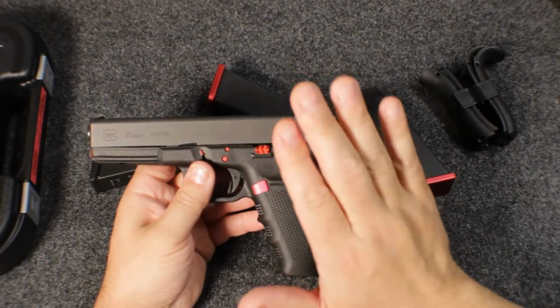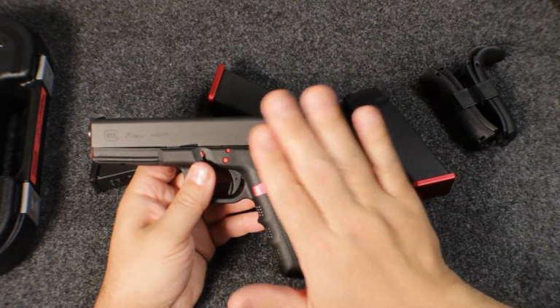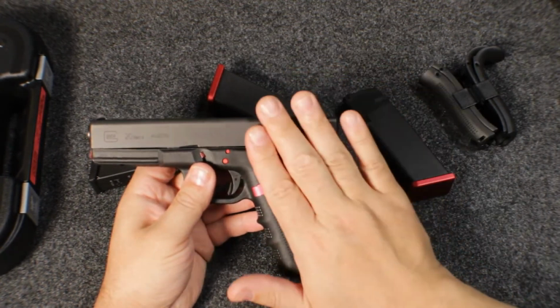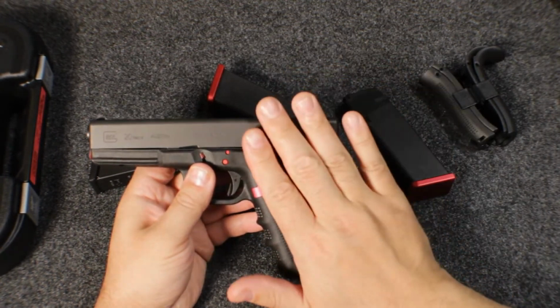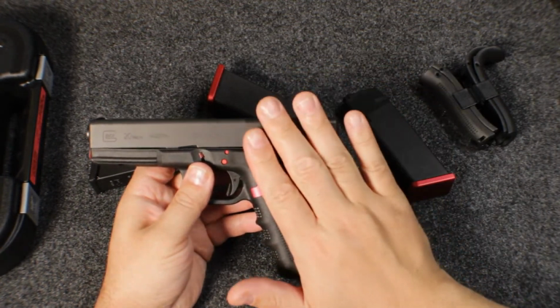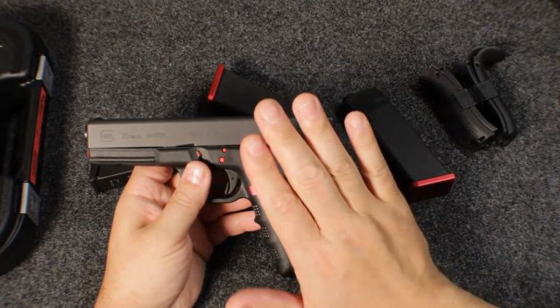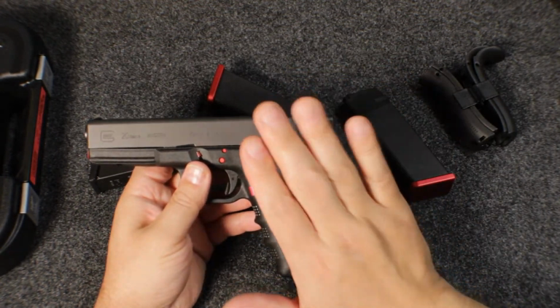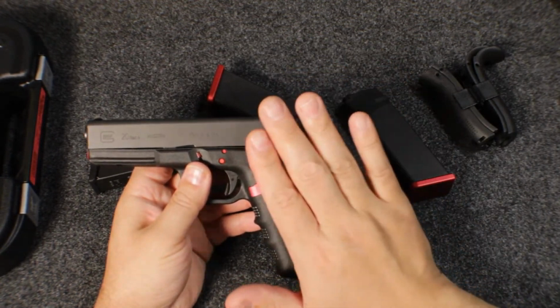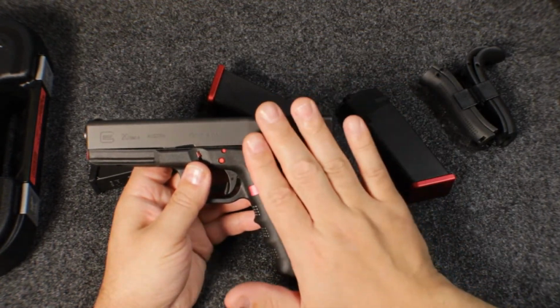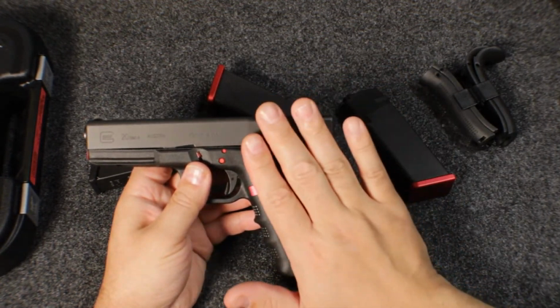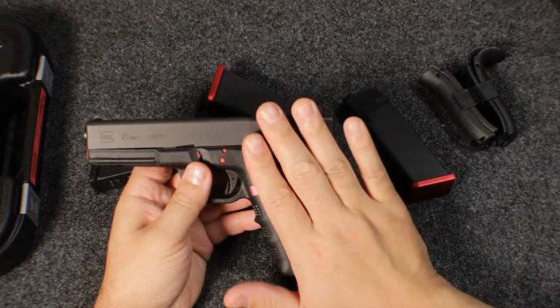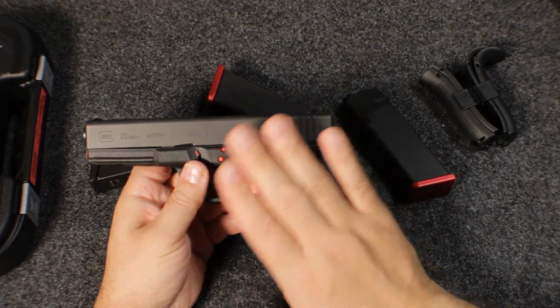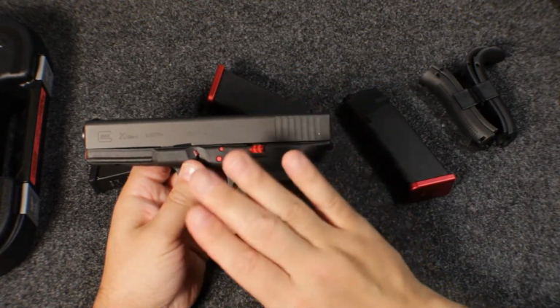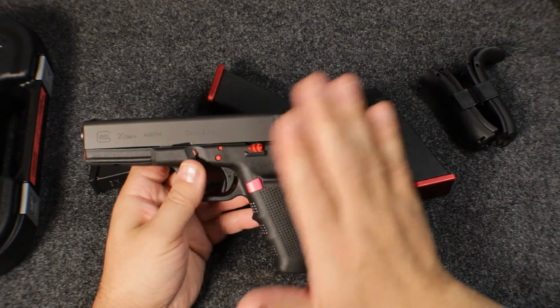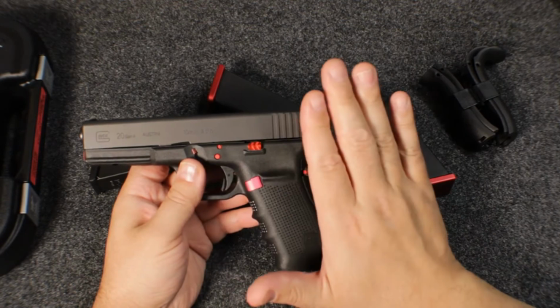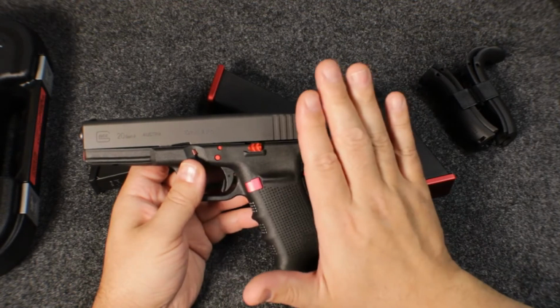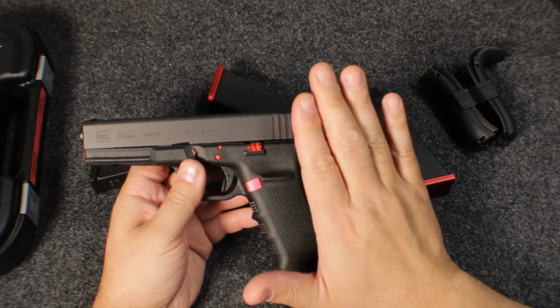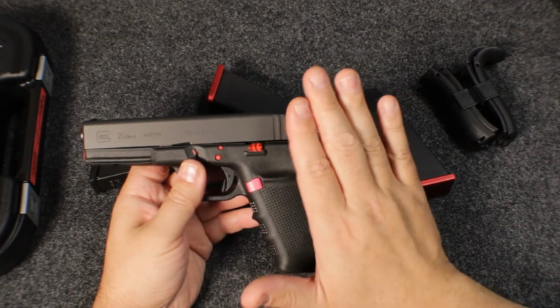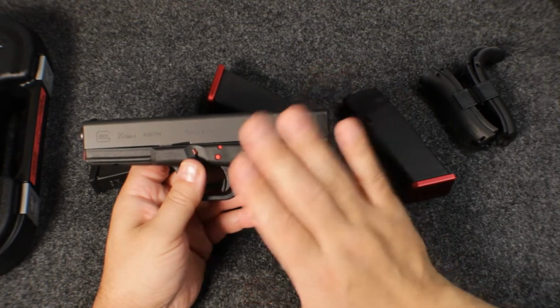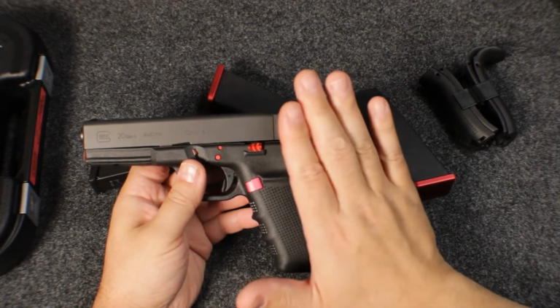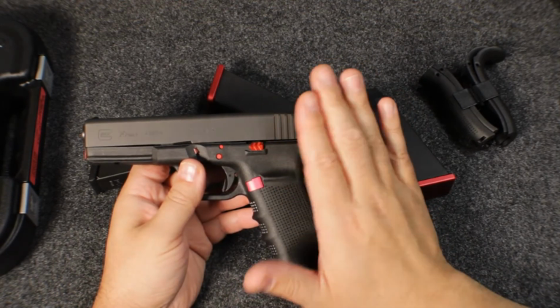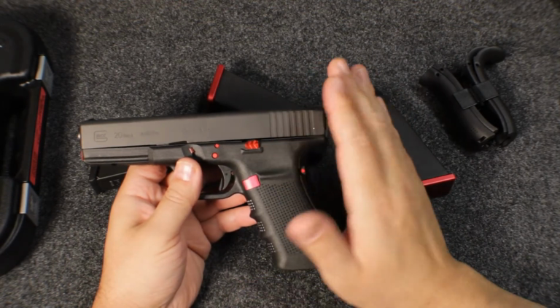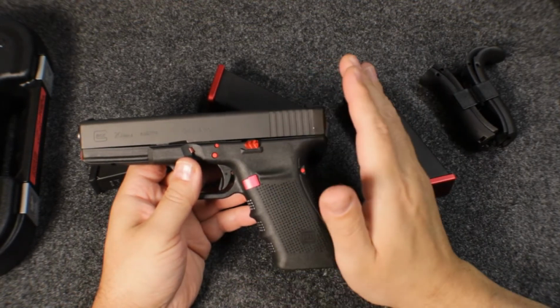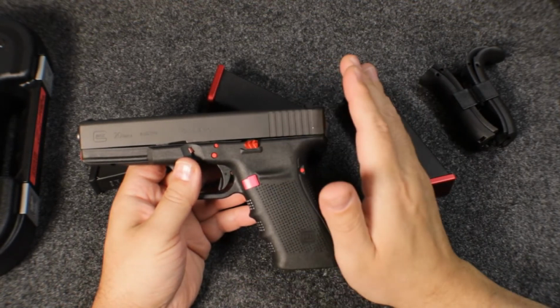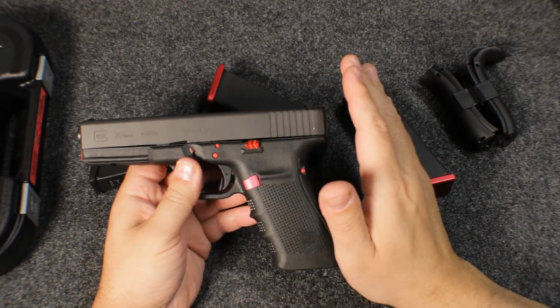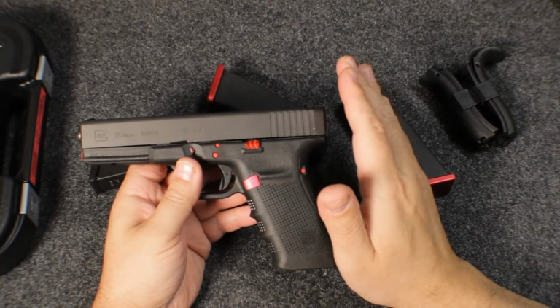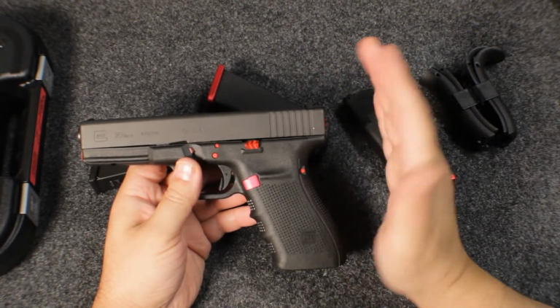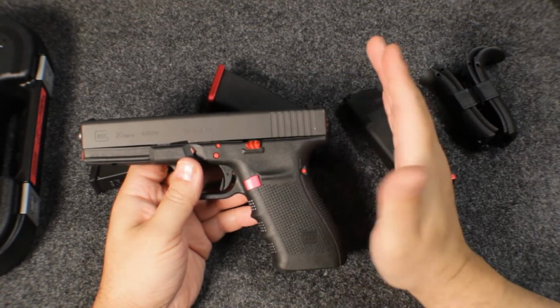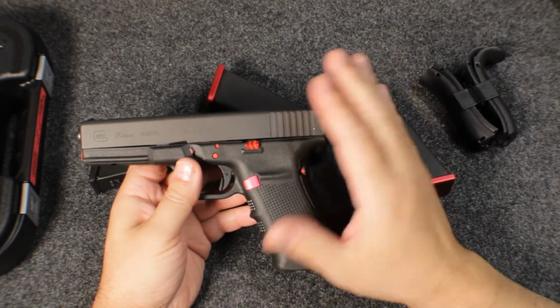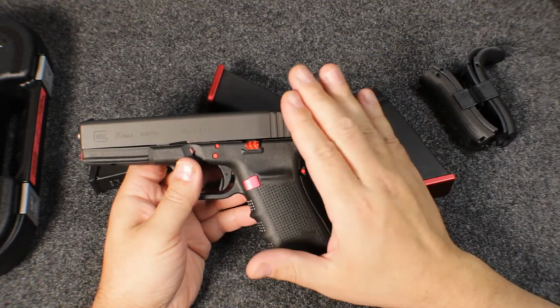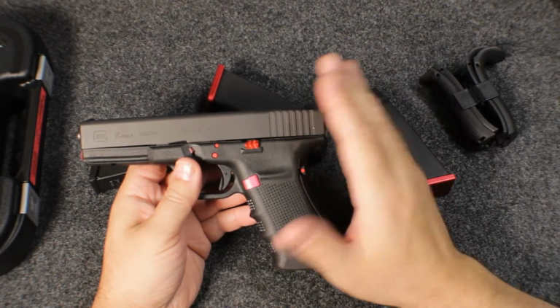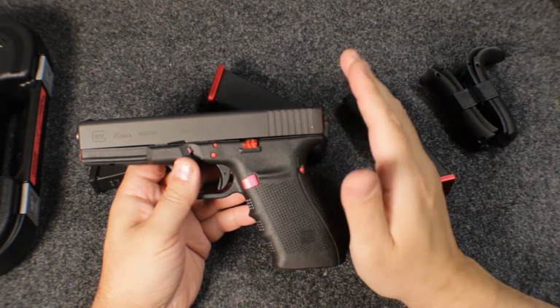Being 10mm, there's a little more recoil, but I don't think it's too bad for me personally.